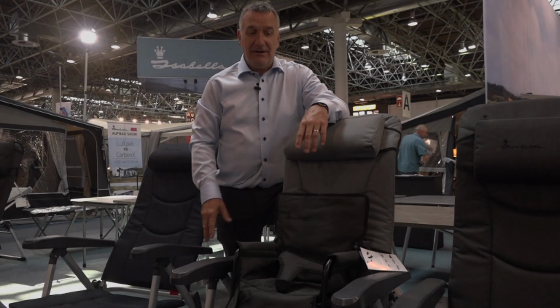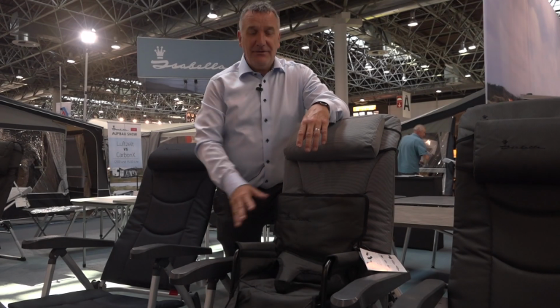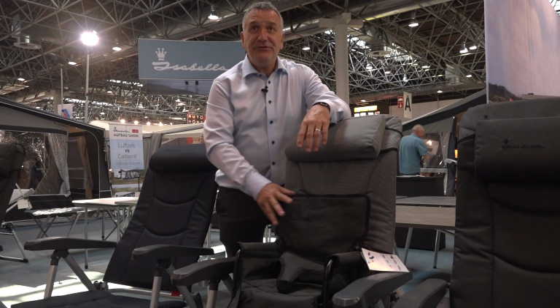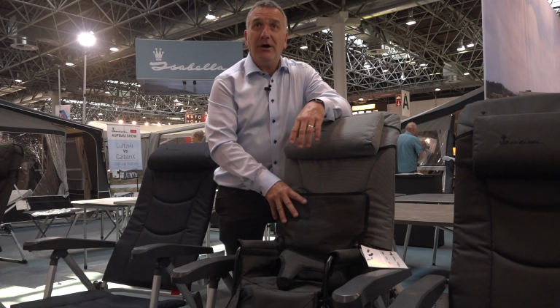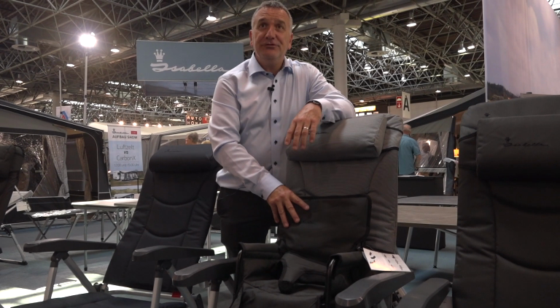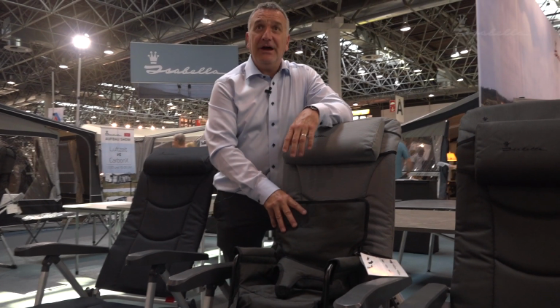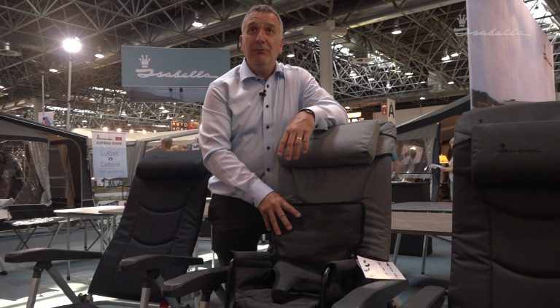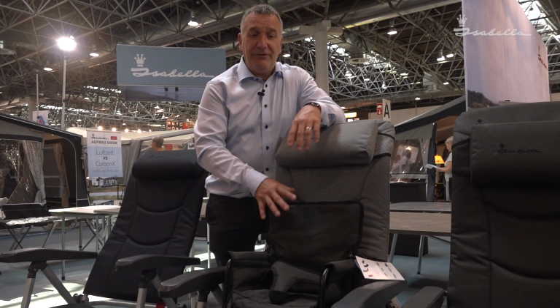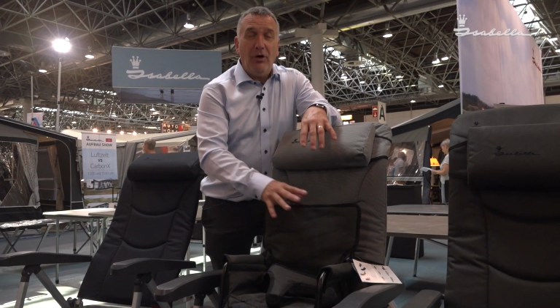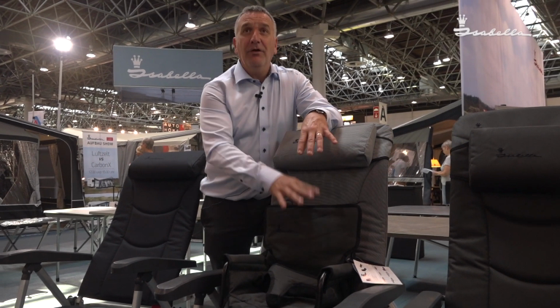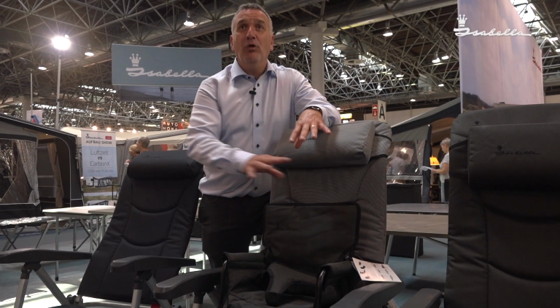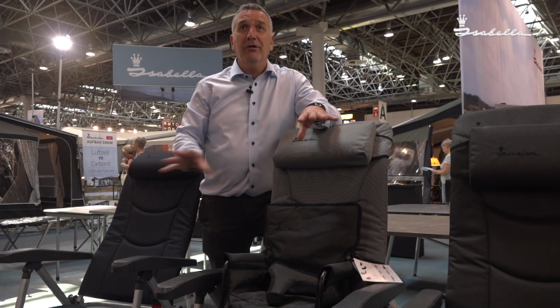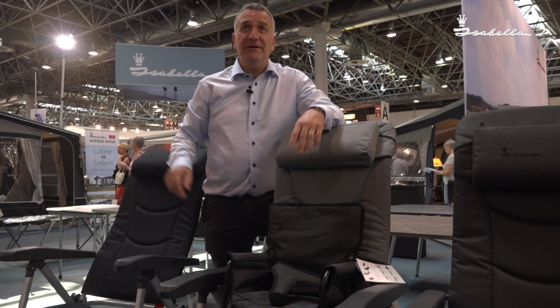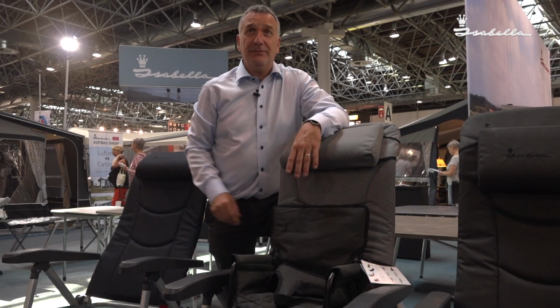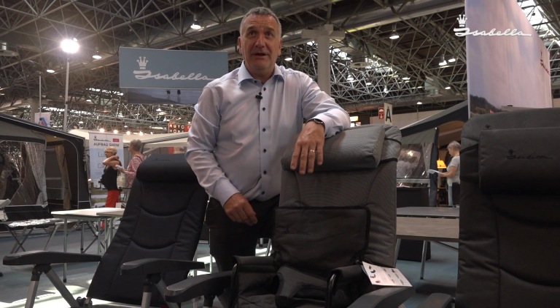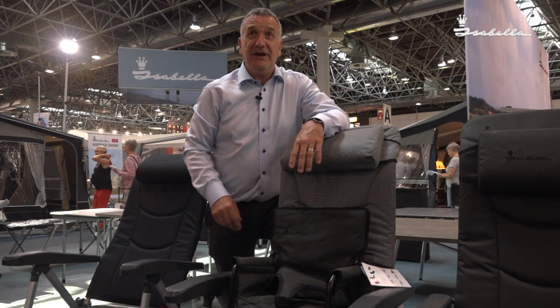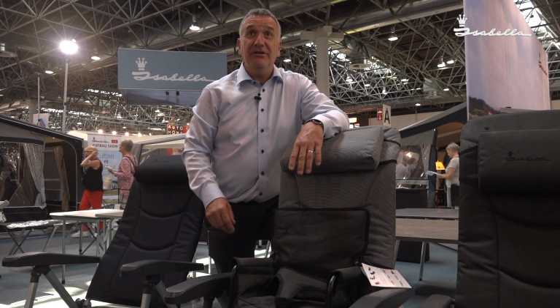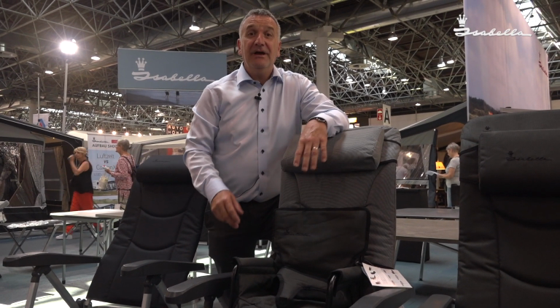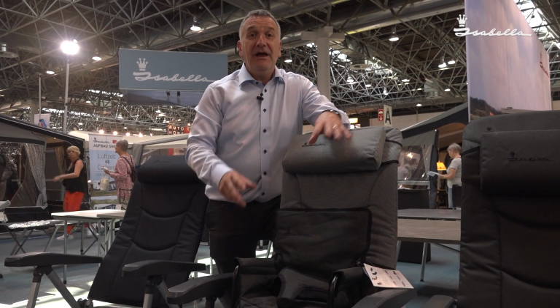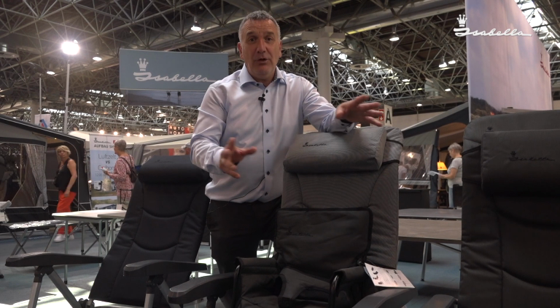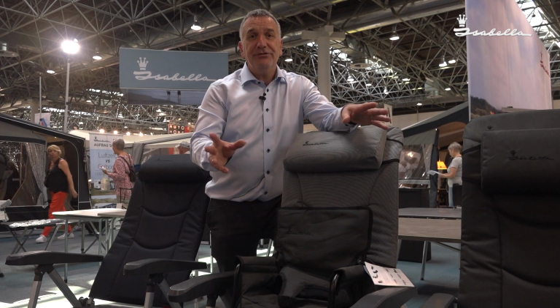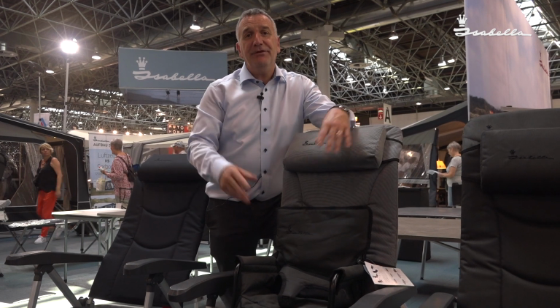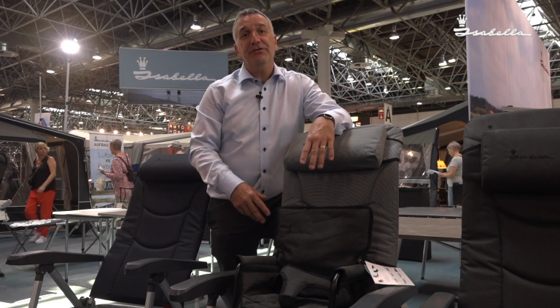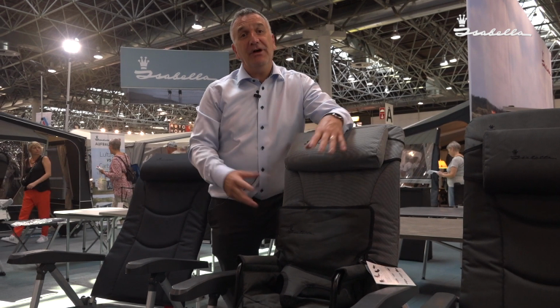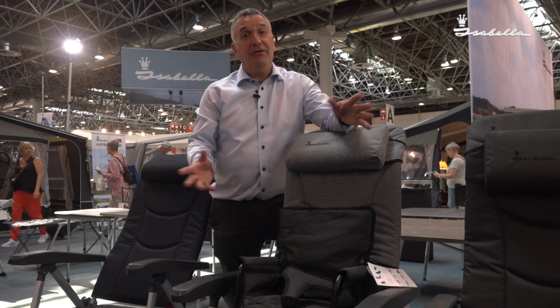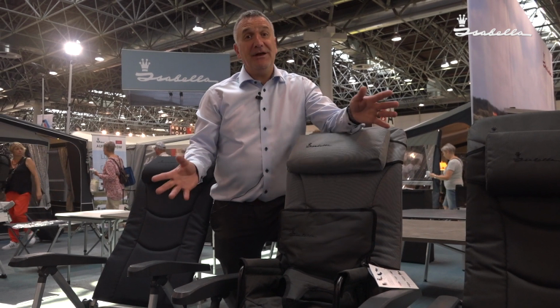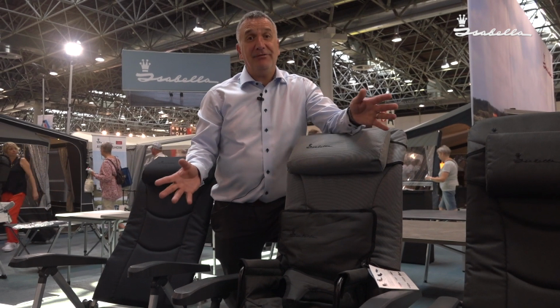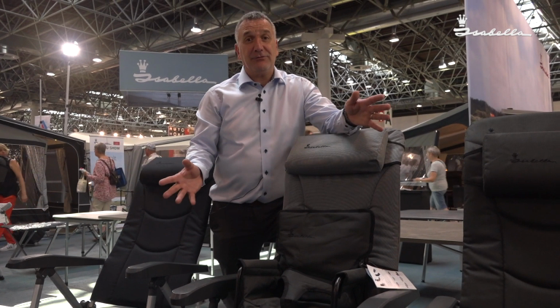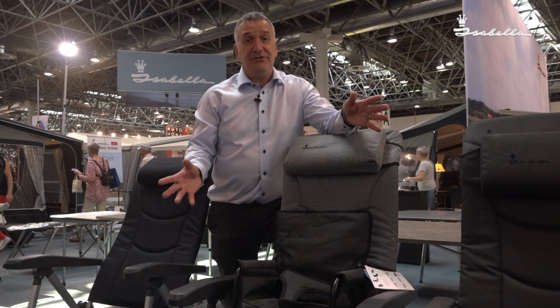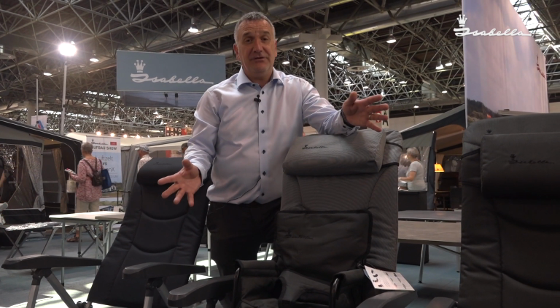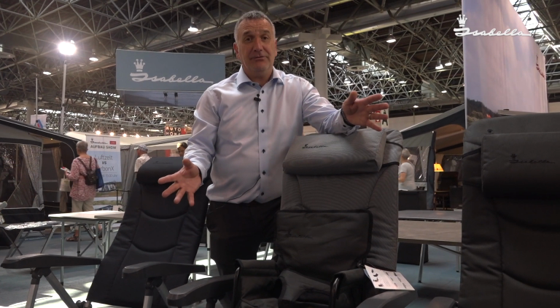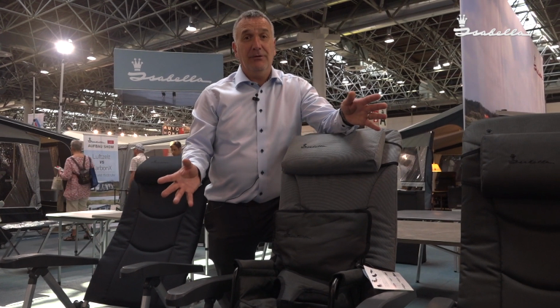This Charles chair cover will fit on all the Isabella chairs. It also fits onto other manufacturers' chairs as well.